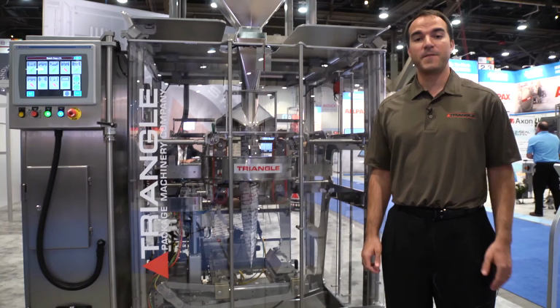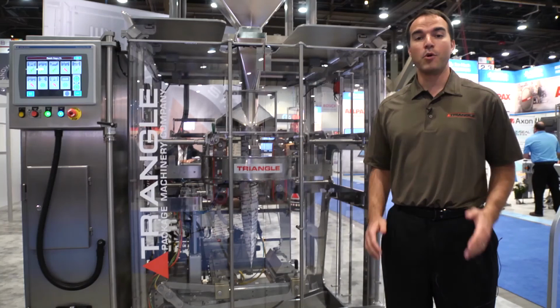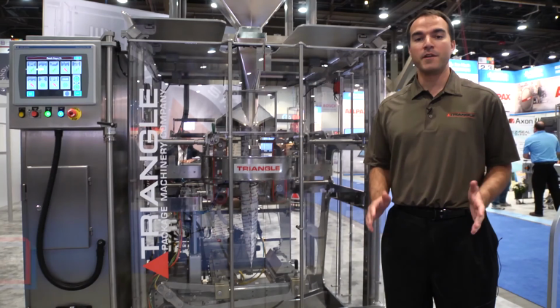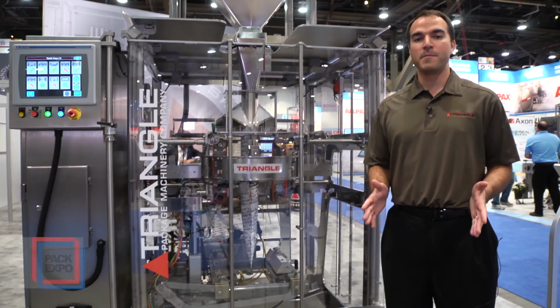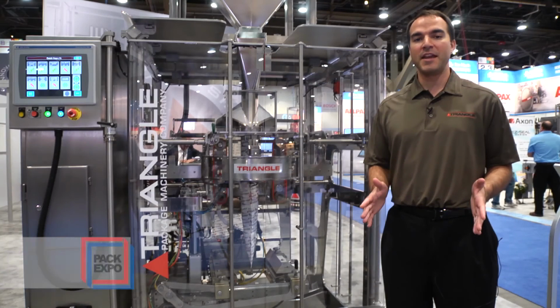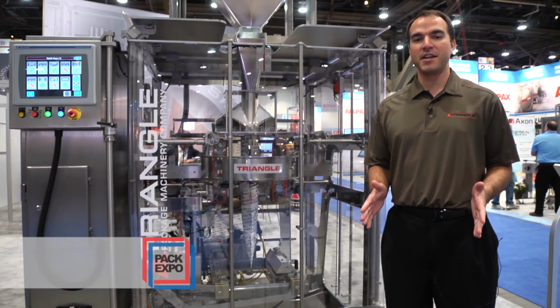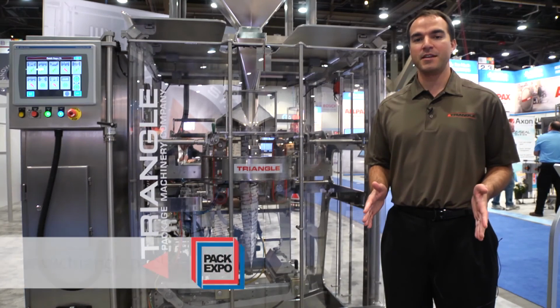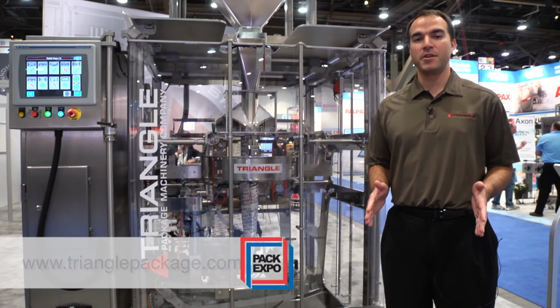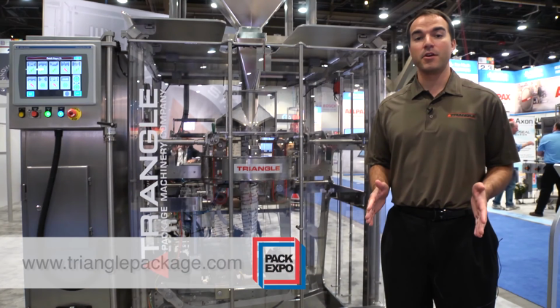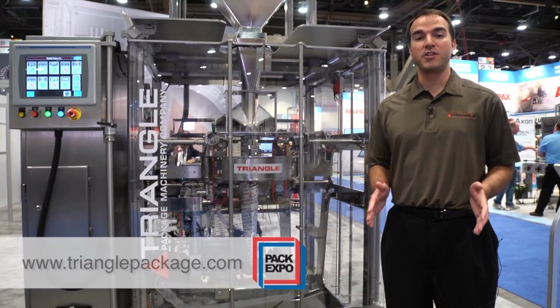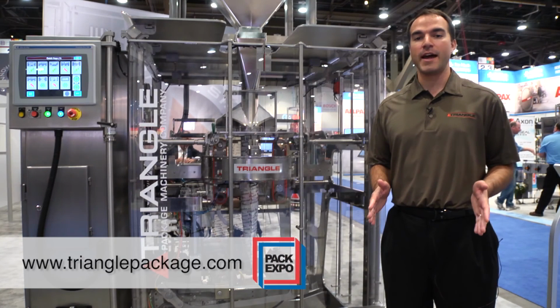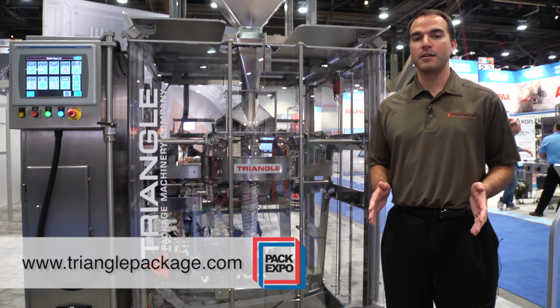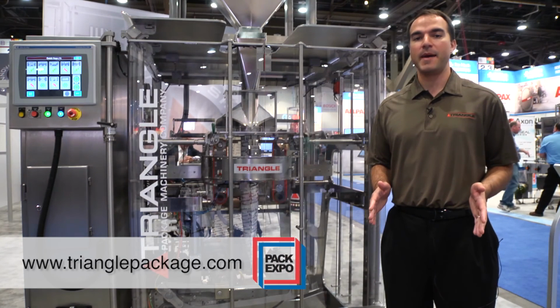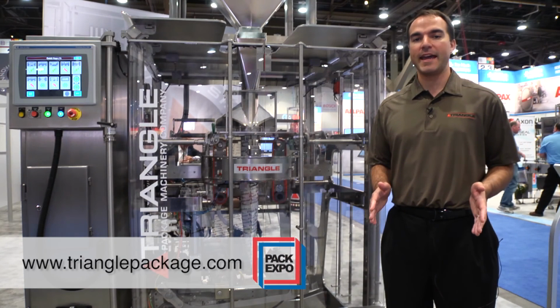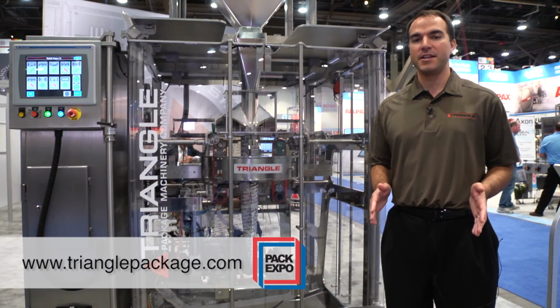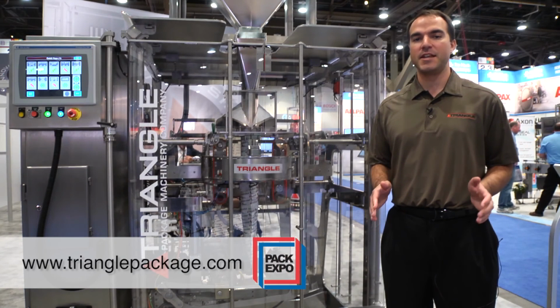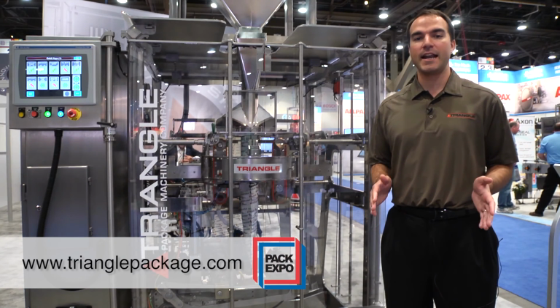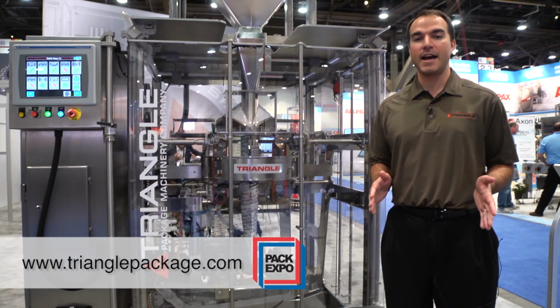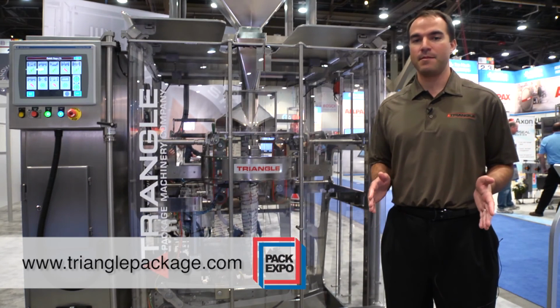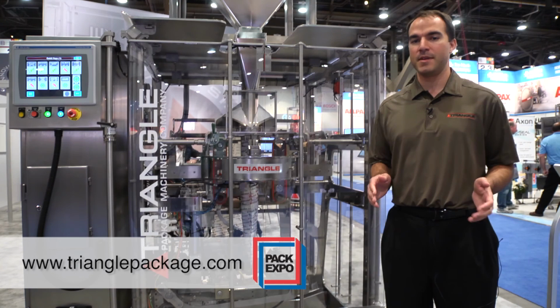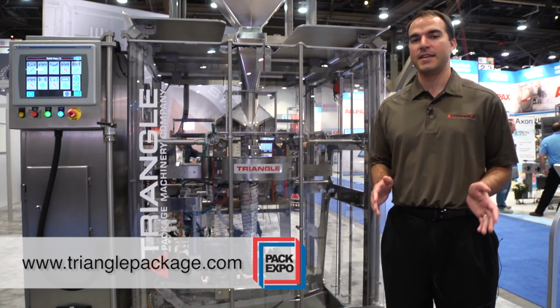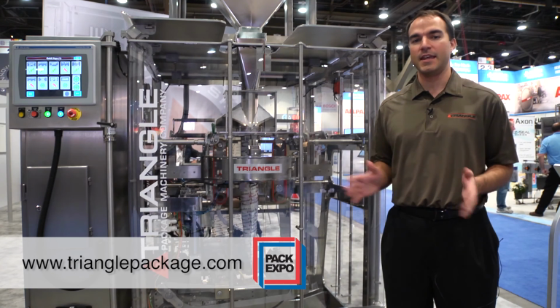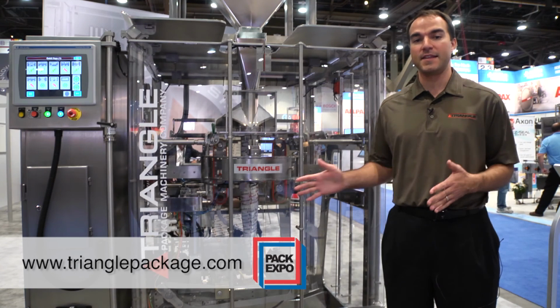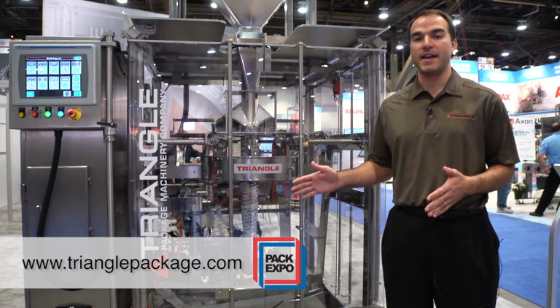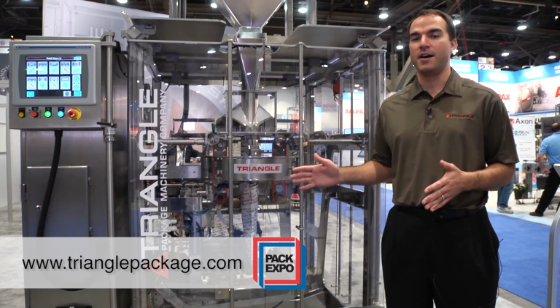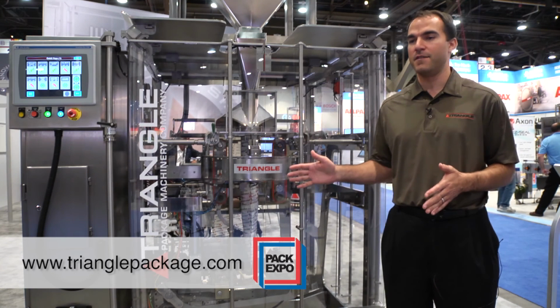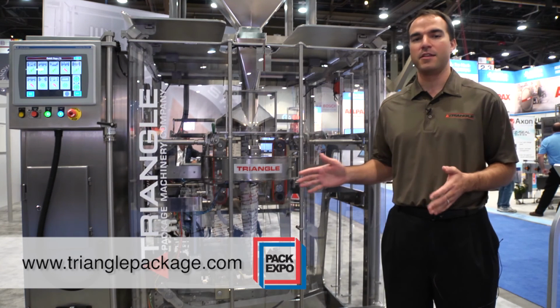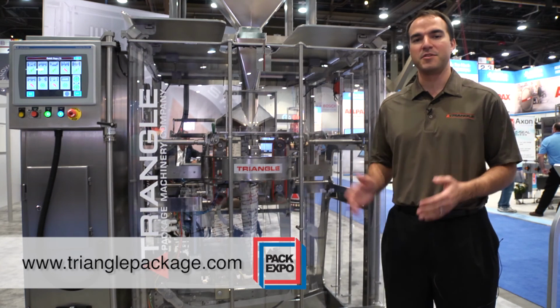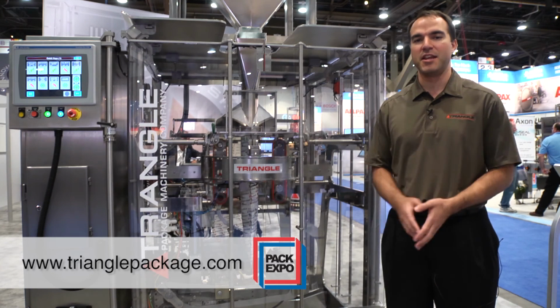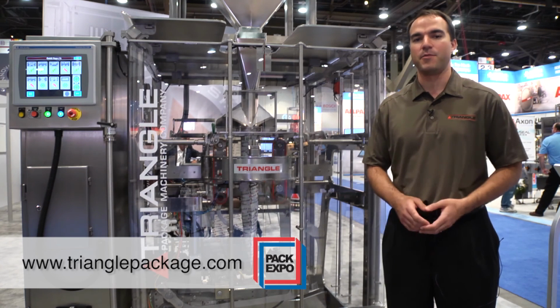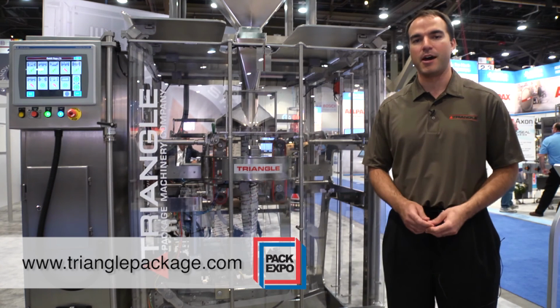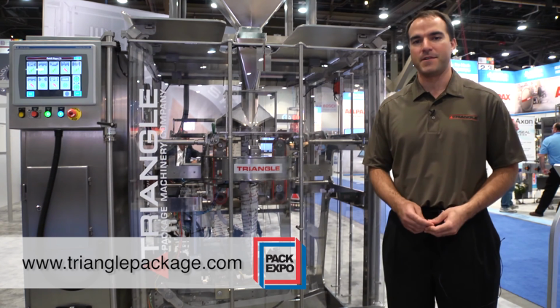For more information, you can go to trianglepackage.com to see this and all the other machines we offer.